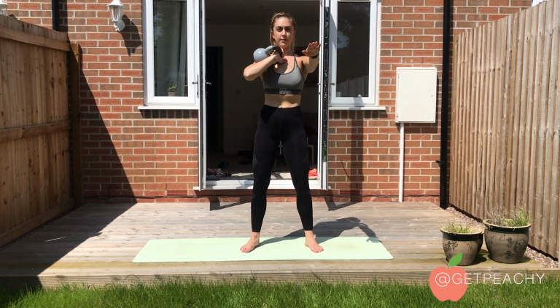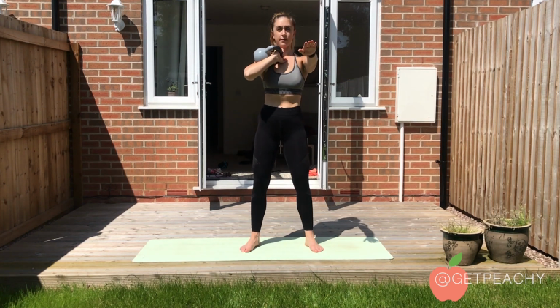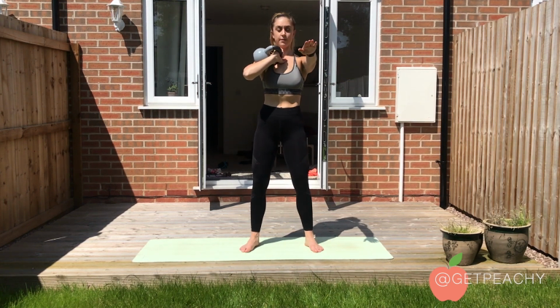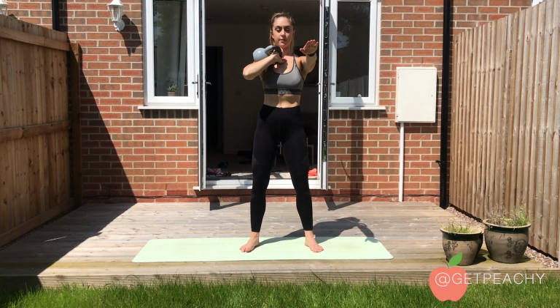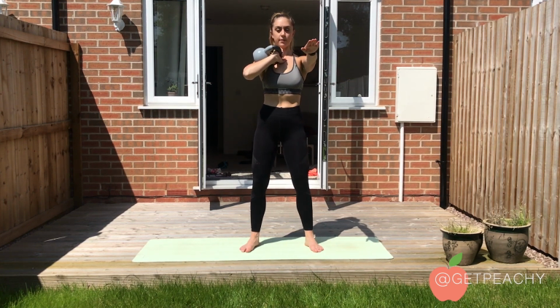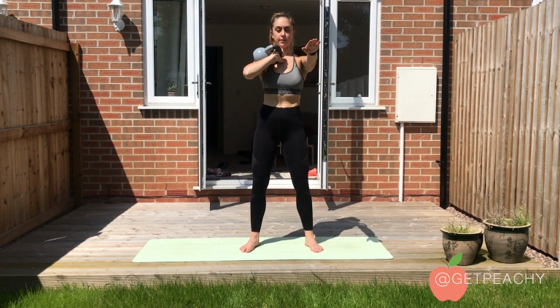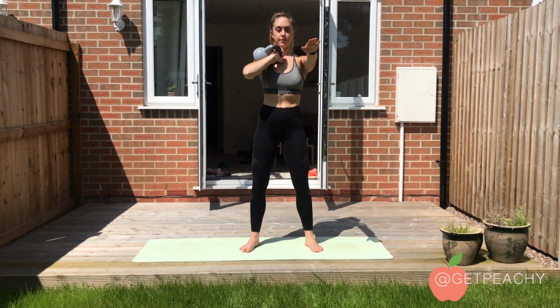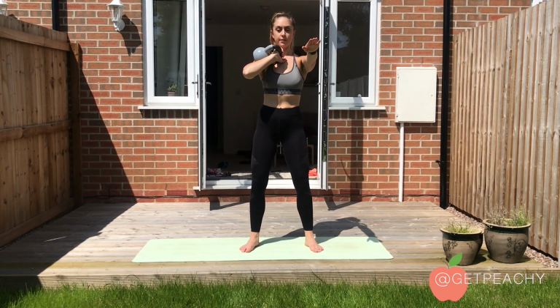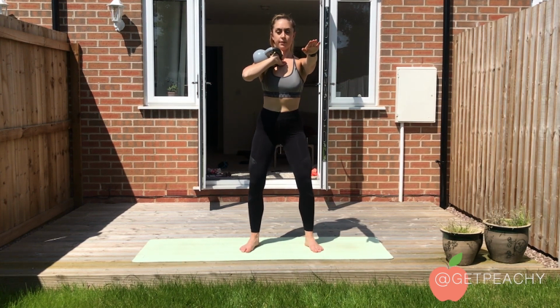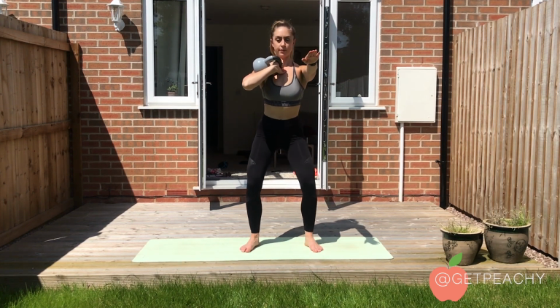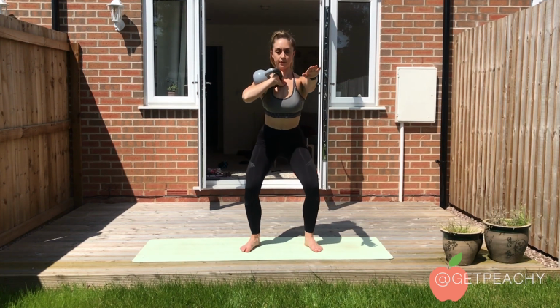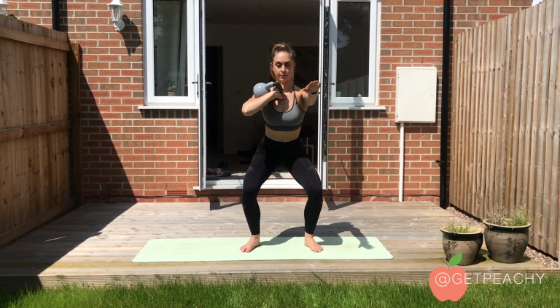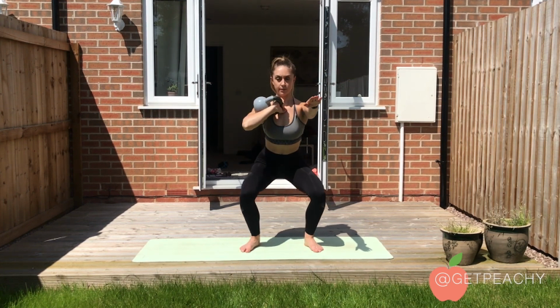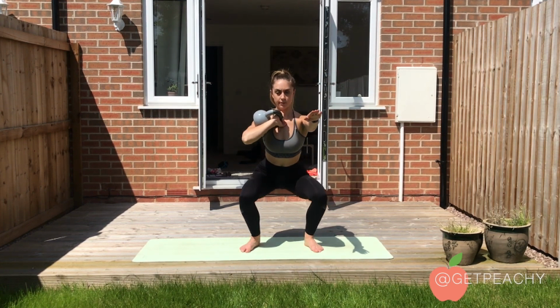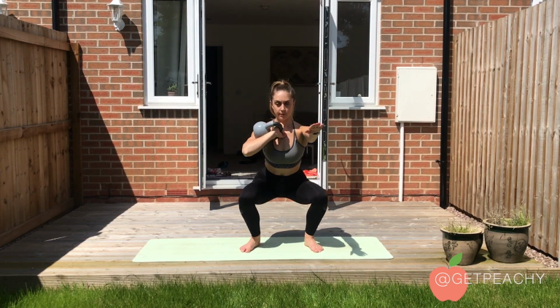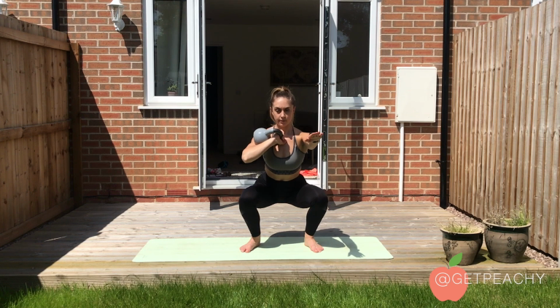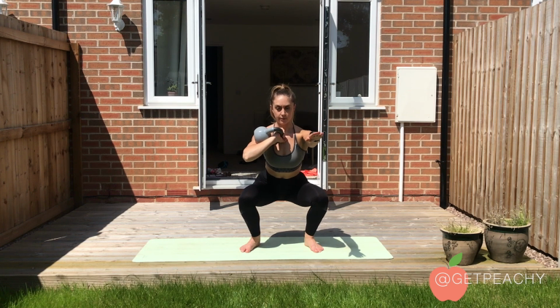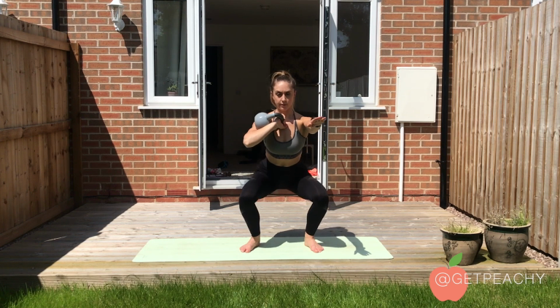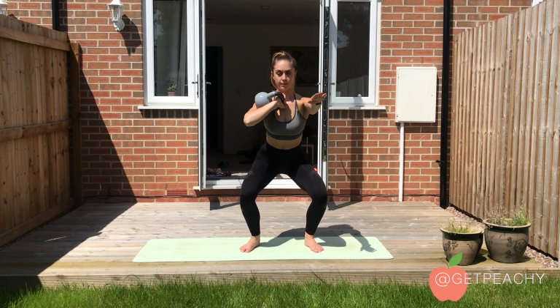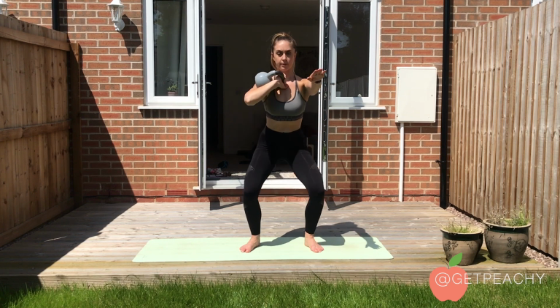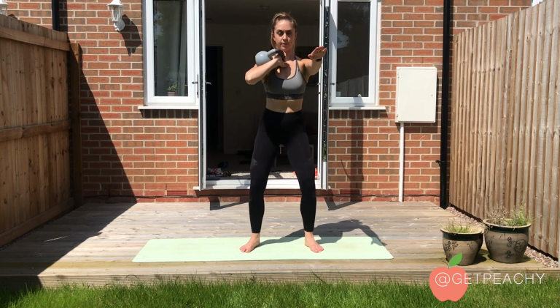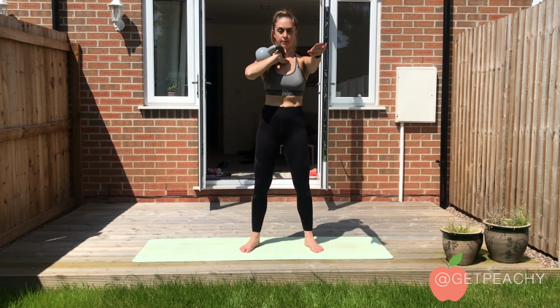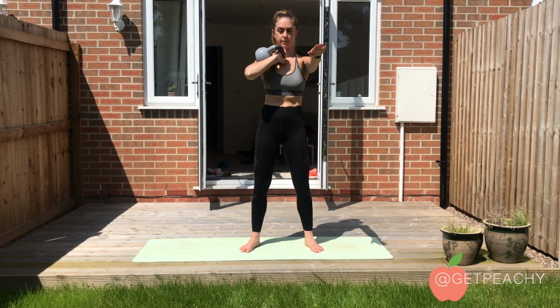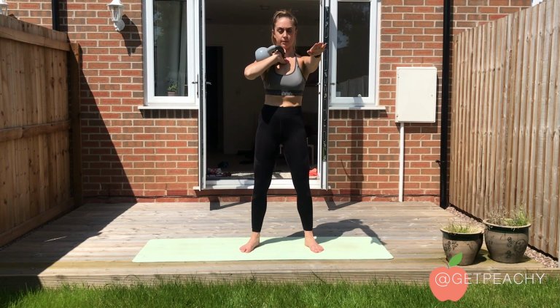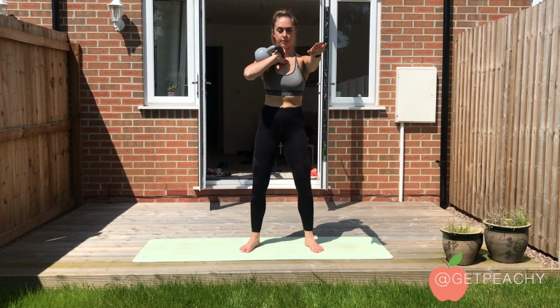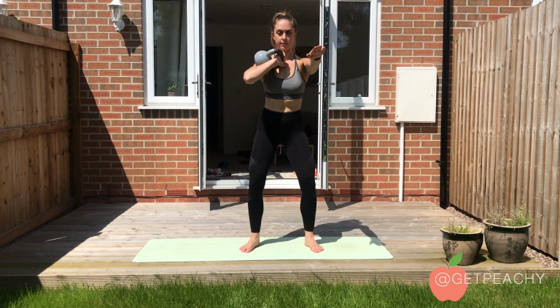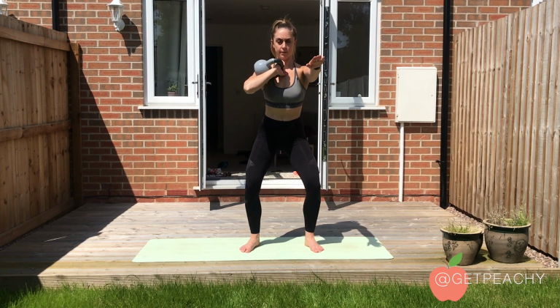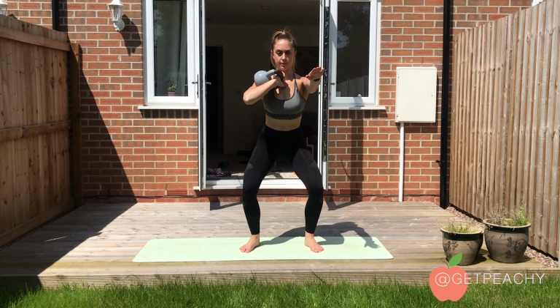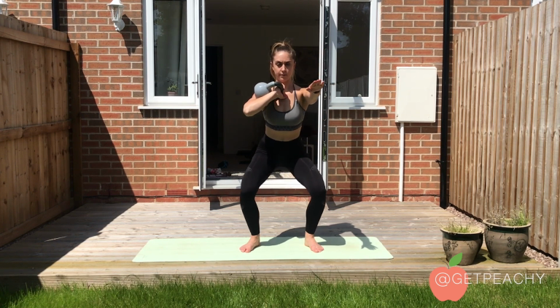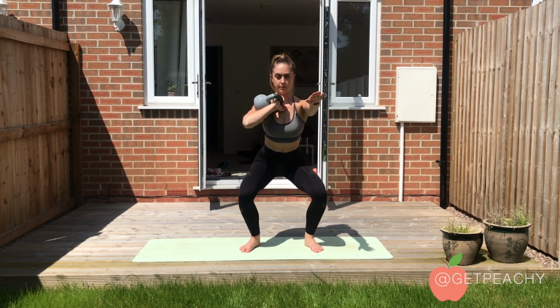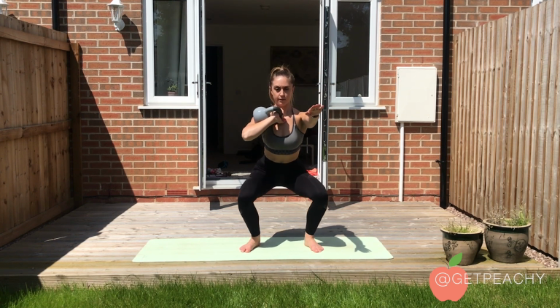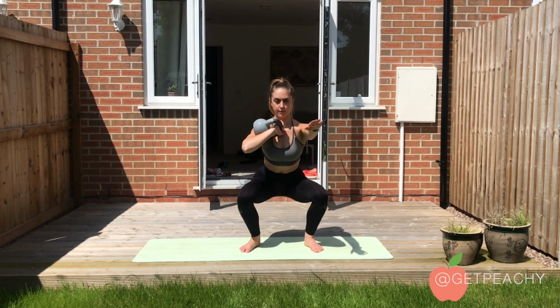The front rack position looks like this: thumb towards the sternum and elbow out to support the kettlebell.